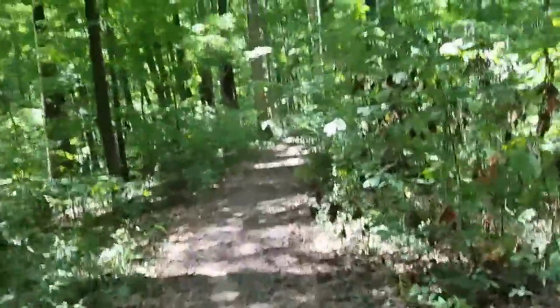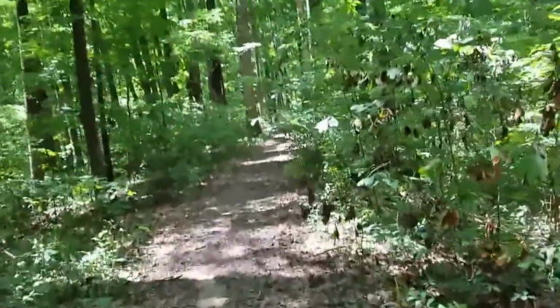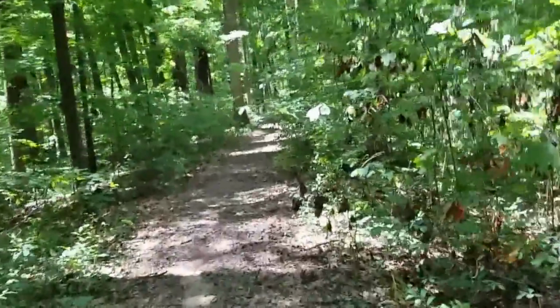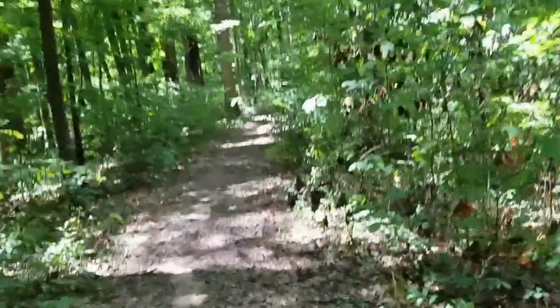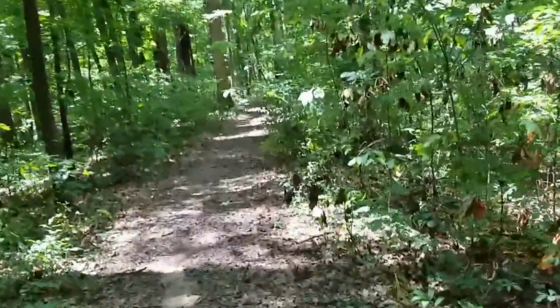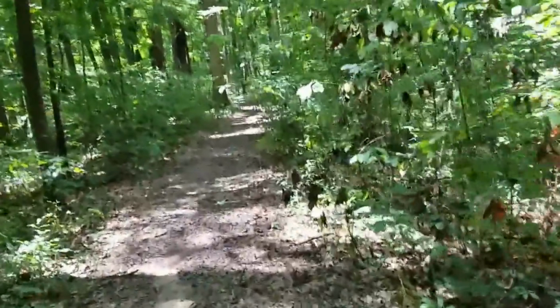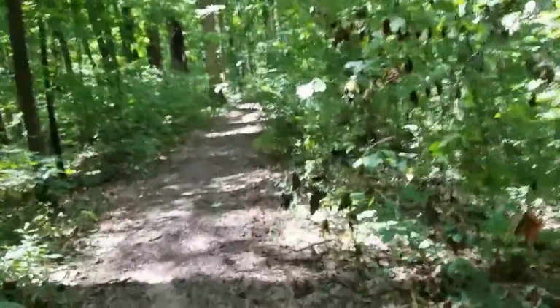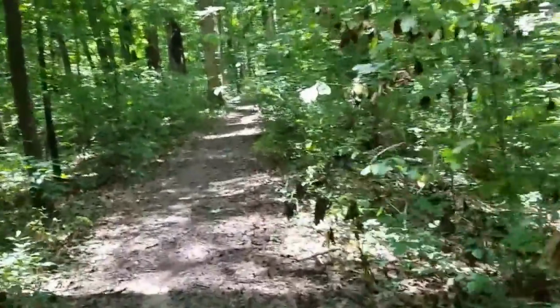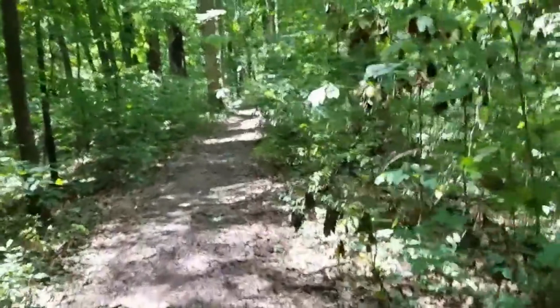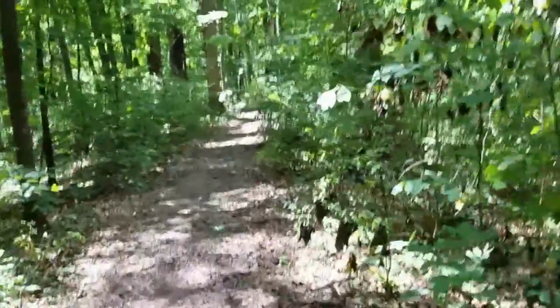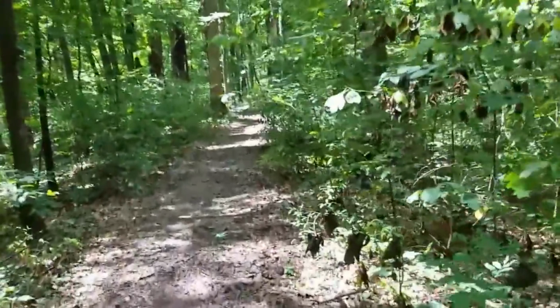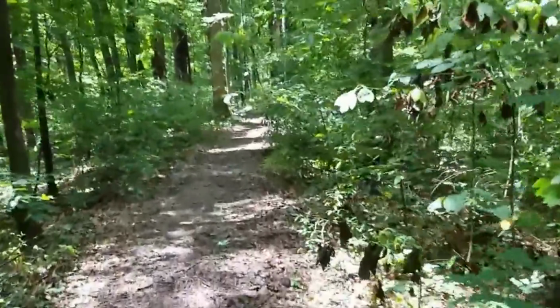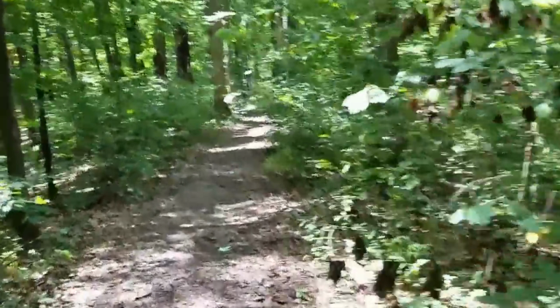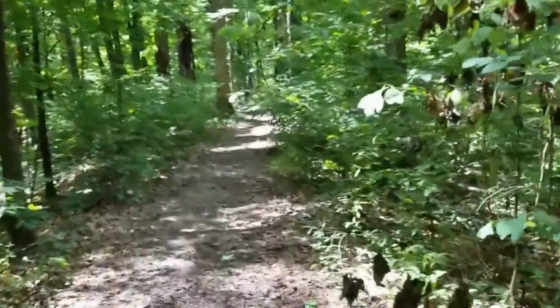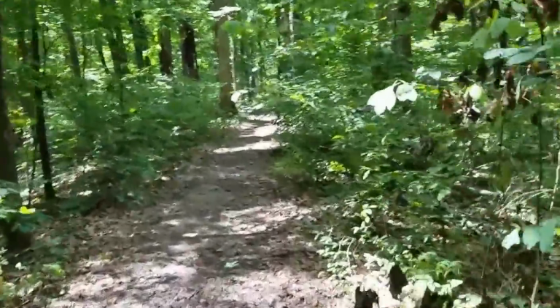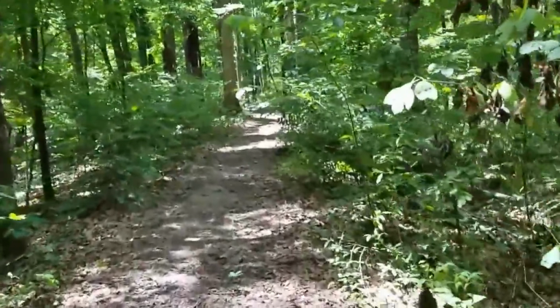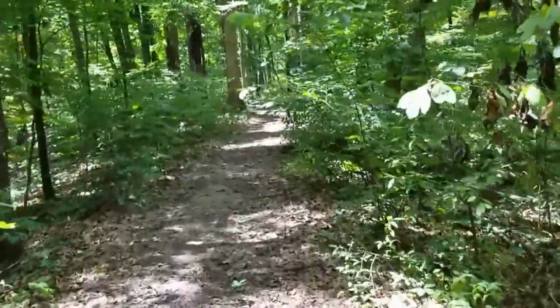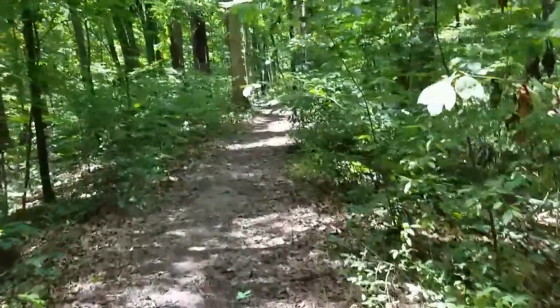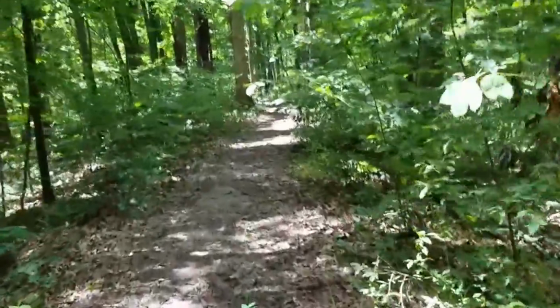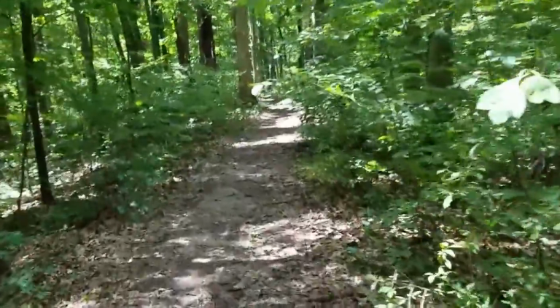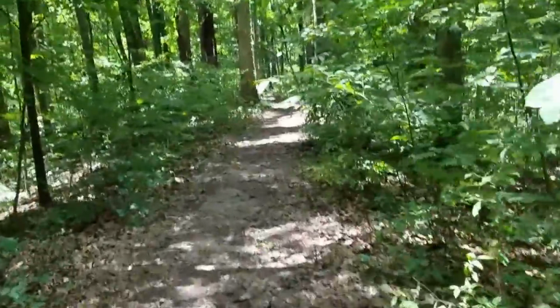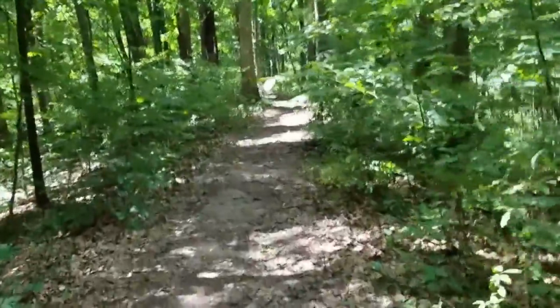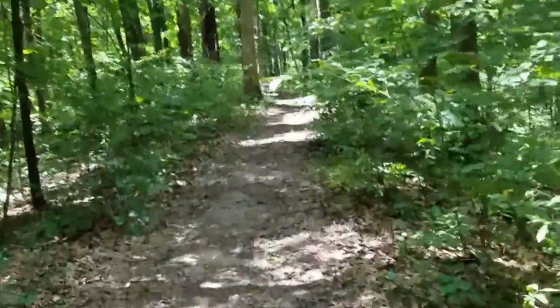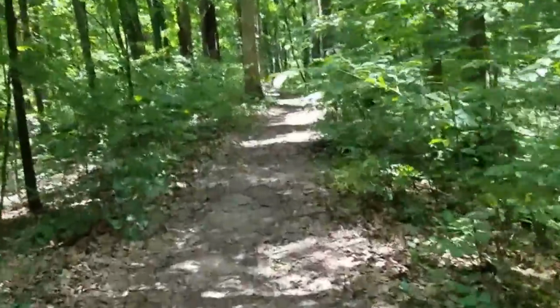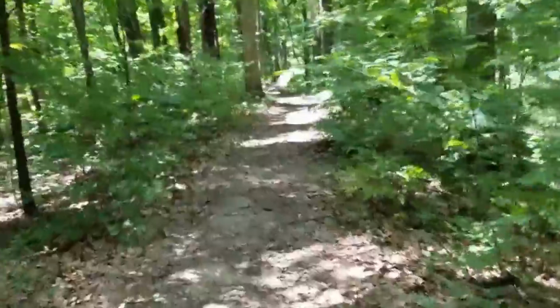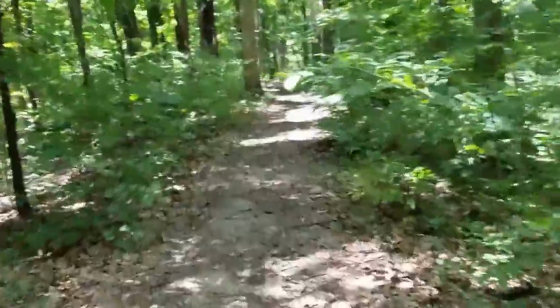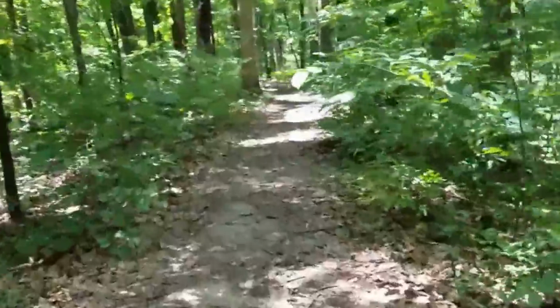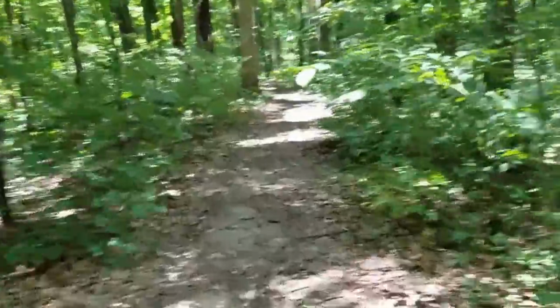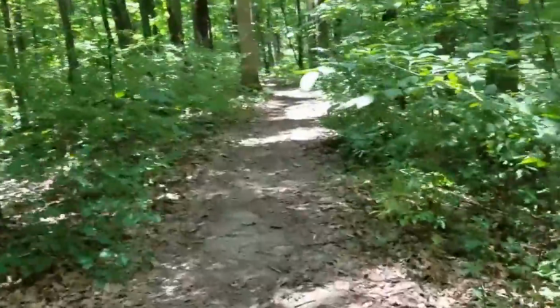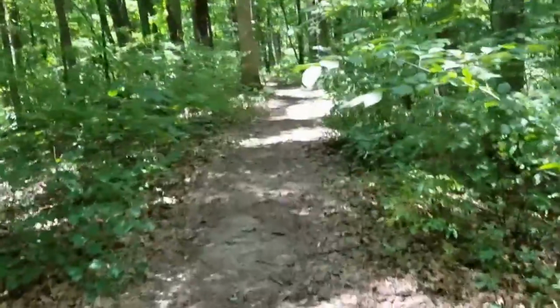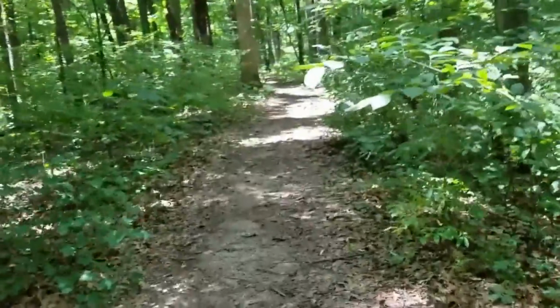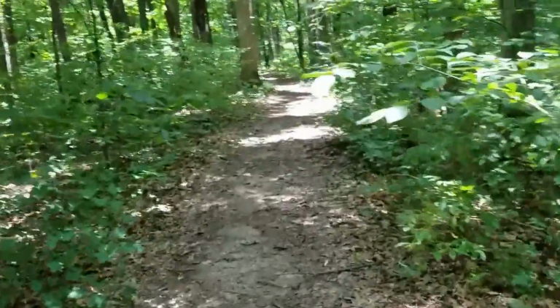I just got a spider web in my face again — me too. Anyway, that's the trail. Francie's keeping up alright.